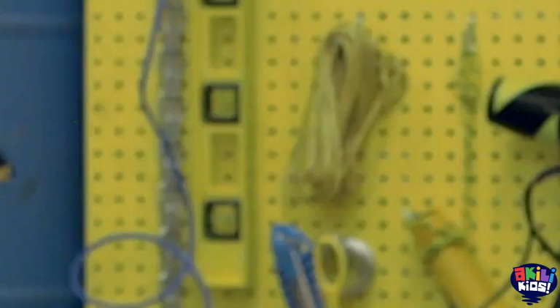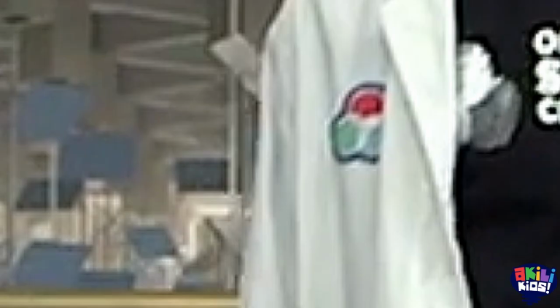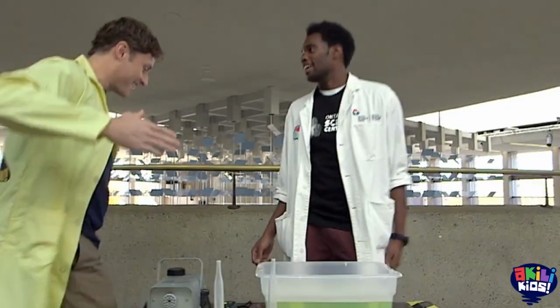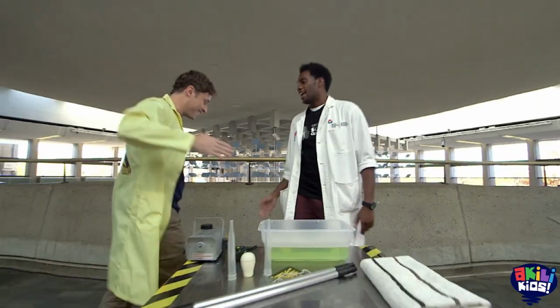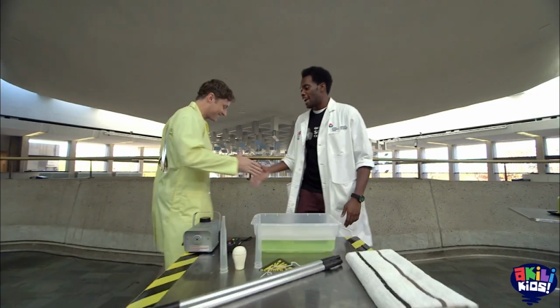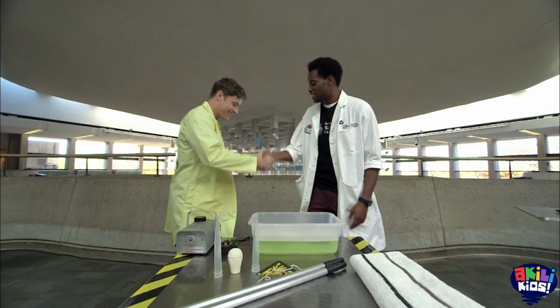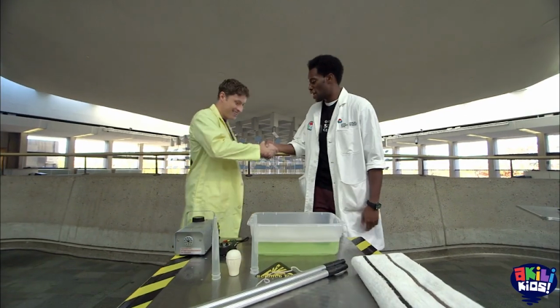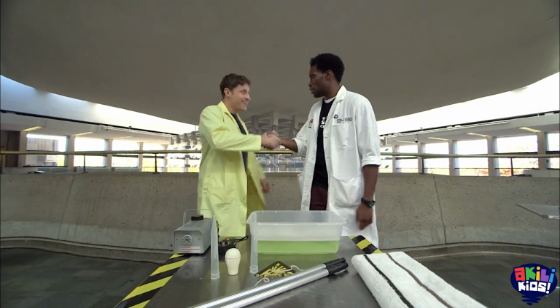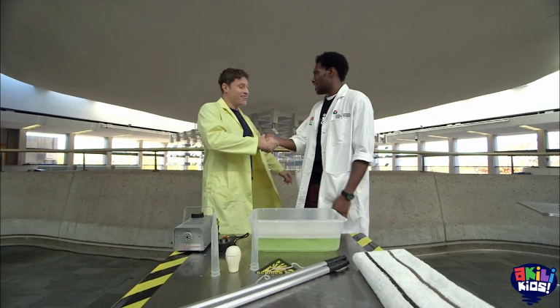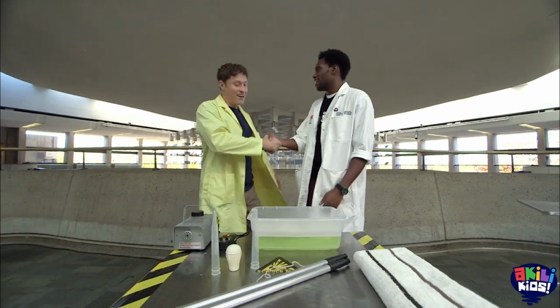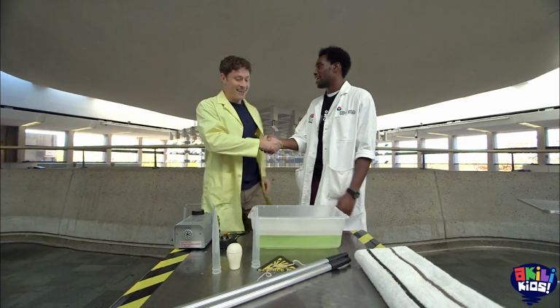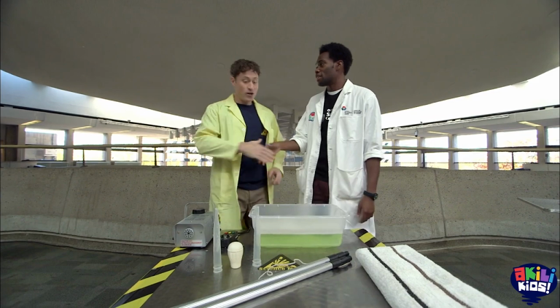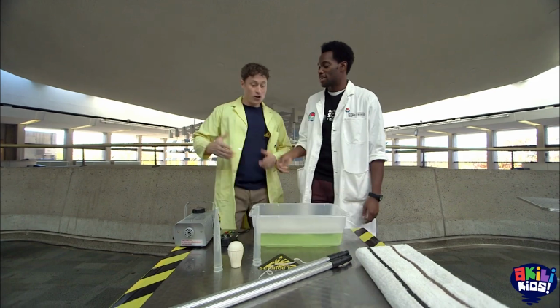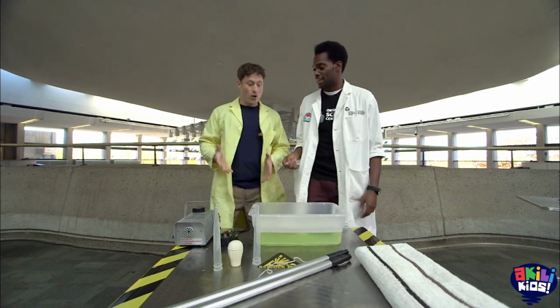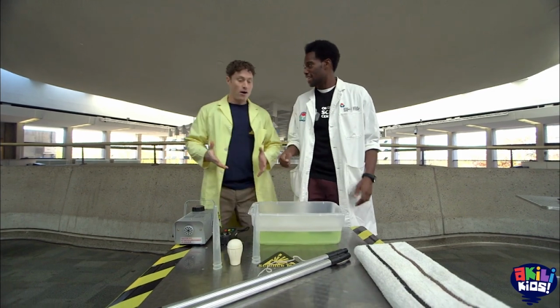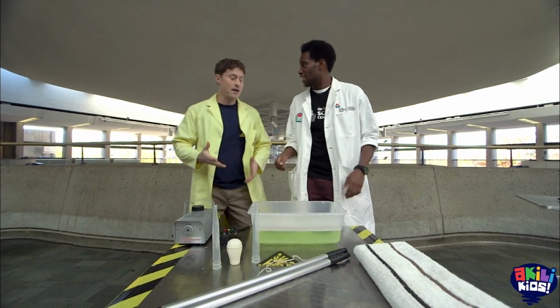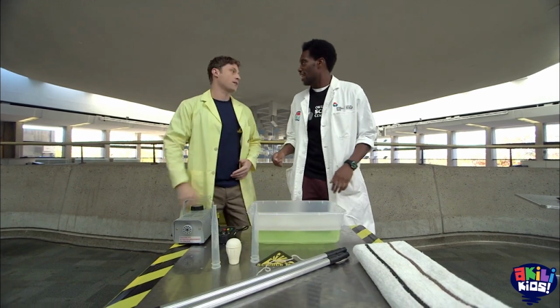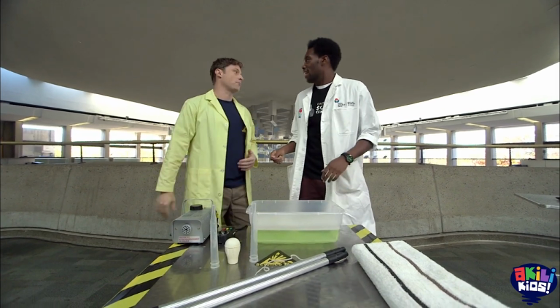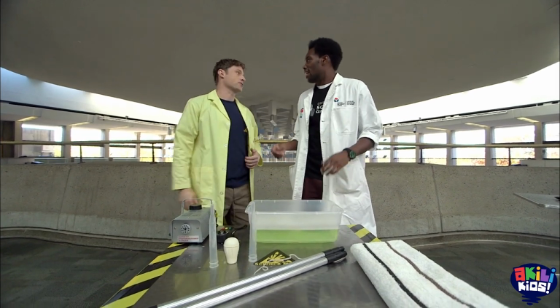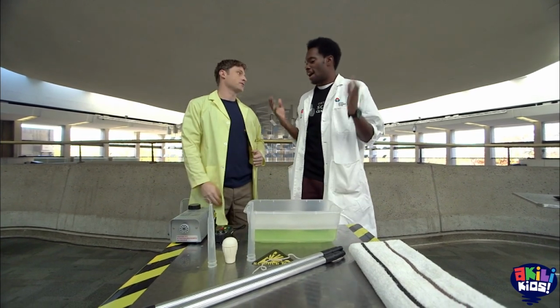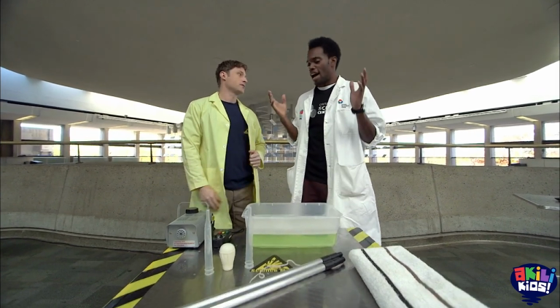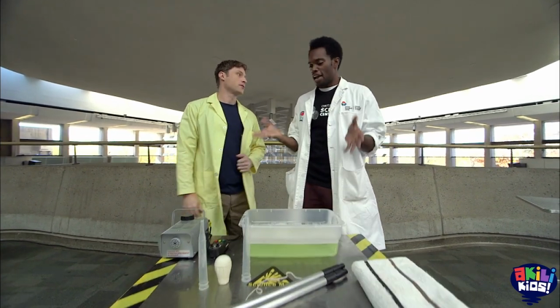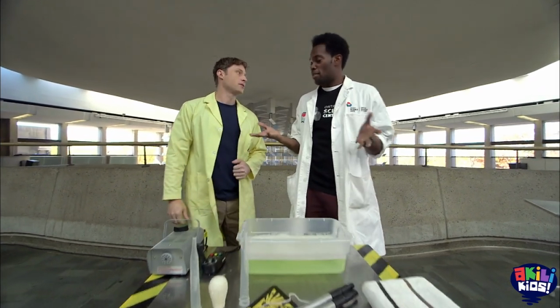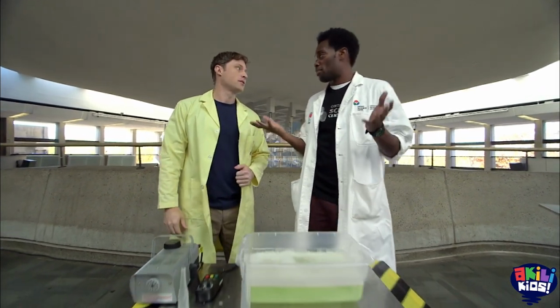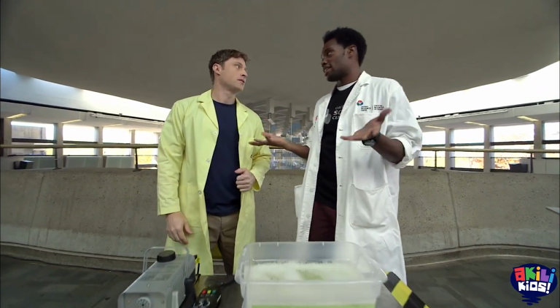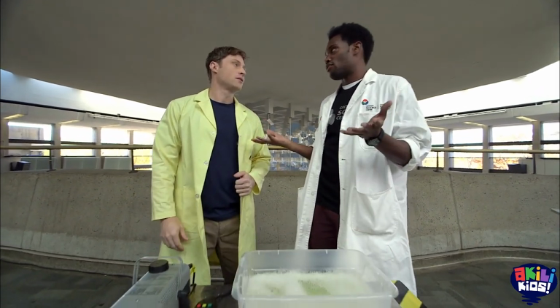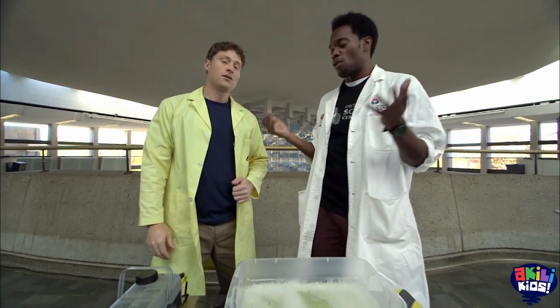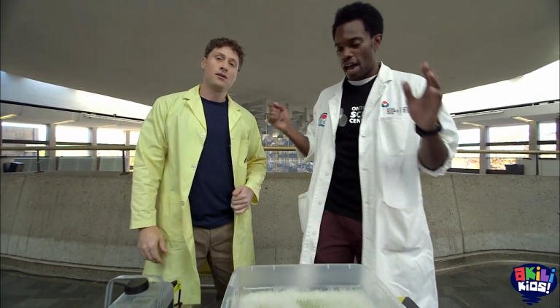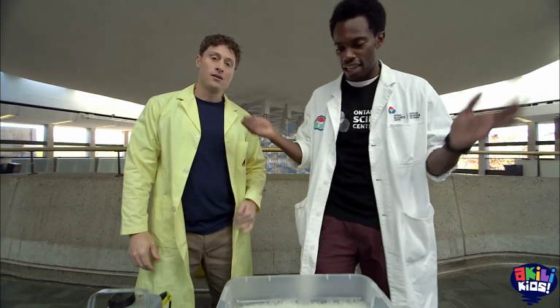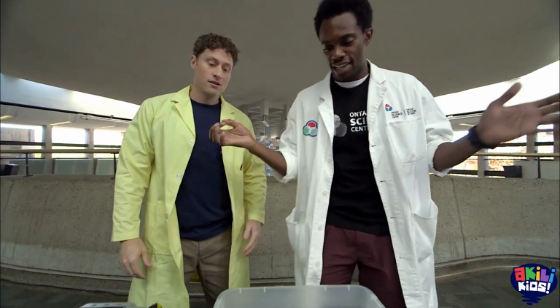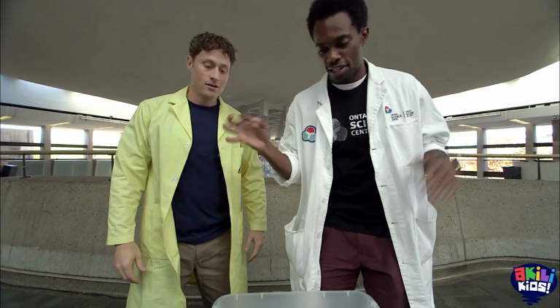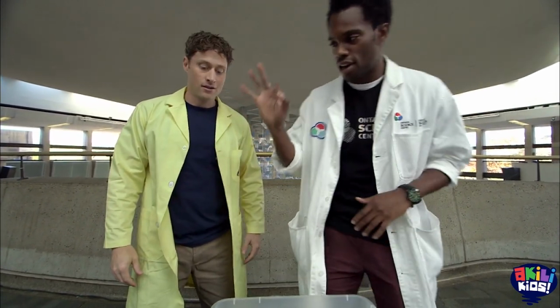Hey Anthony, how's it going? Good. So you are amazing at bubbles? I am — I've been practicing for a while. Let's get started.